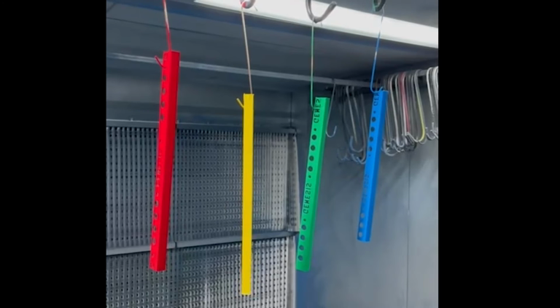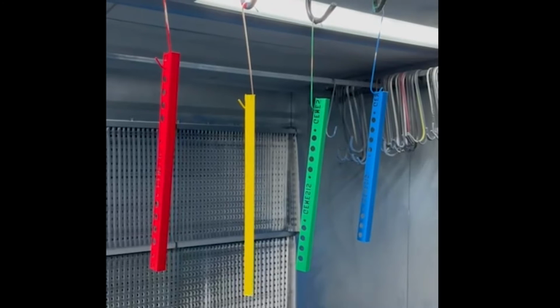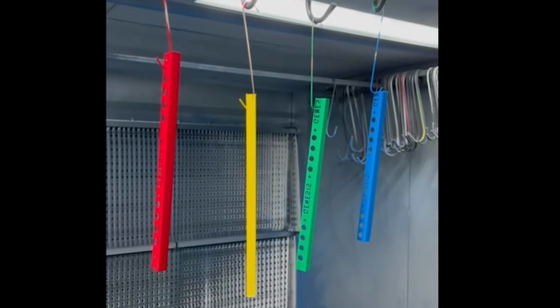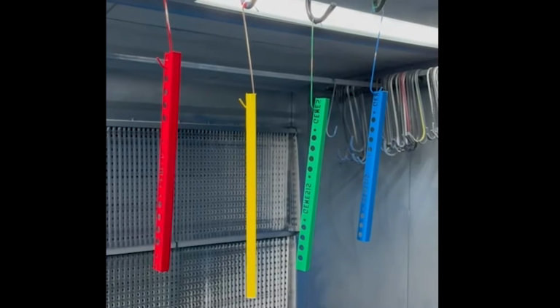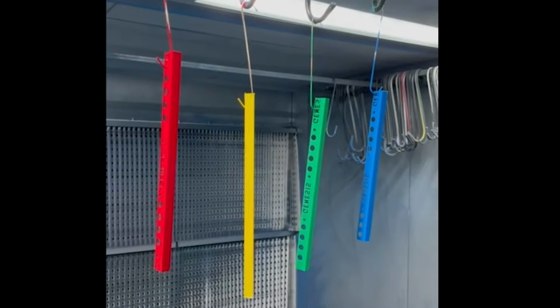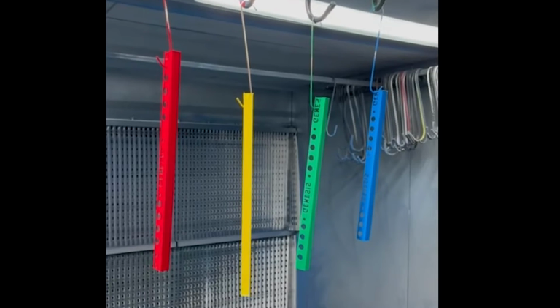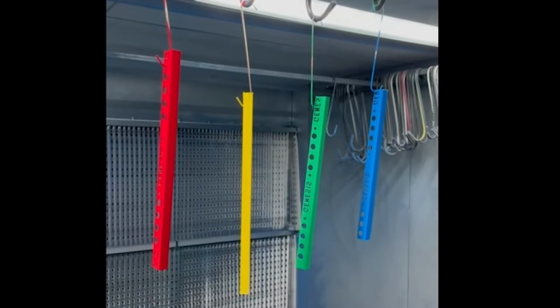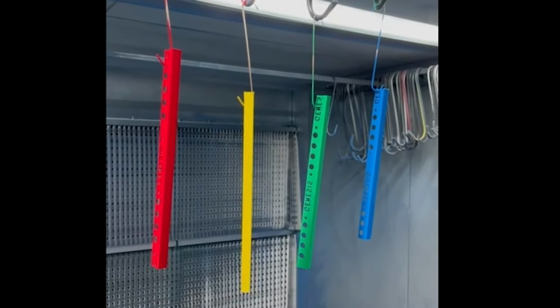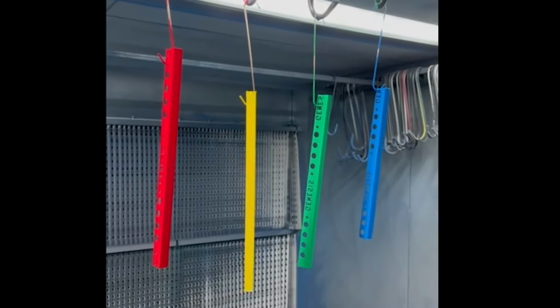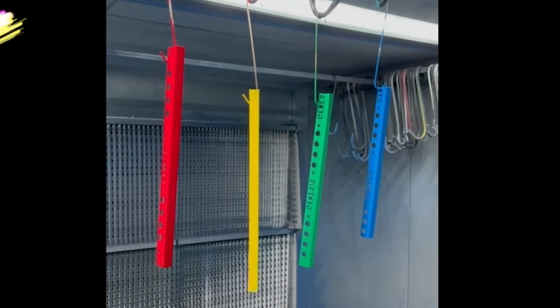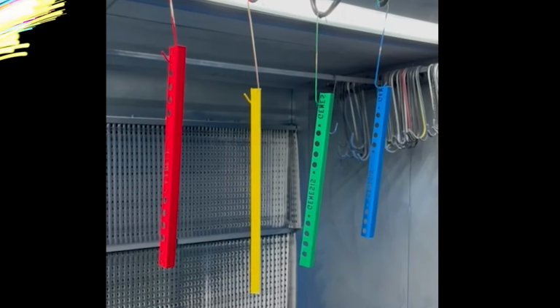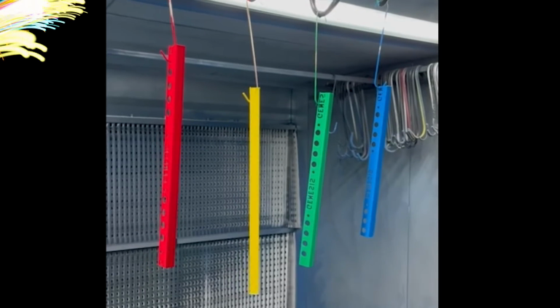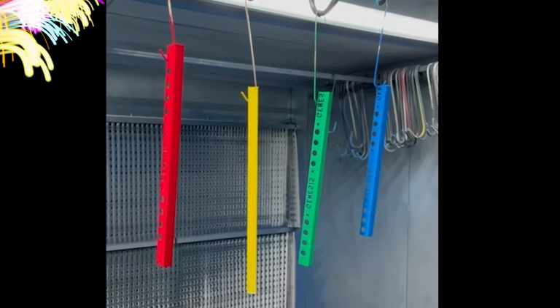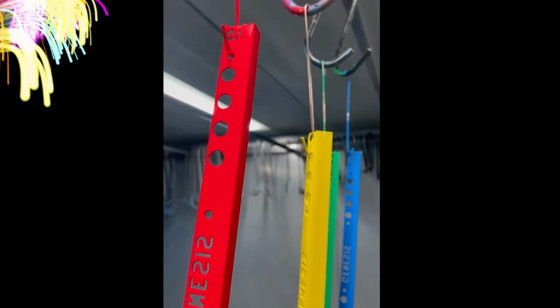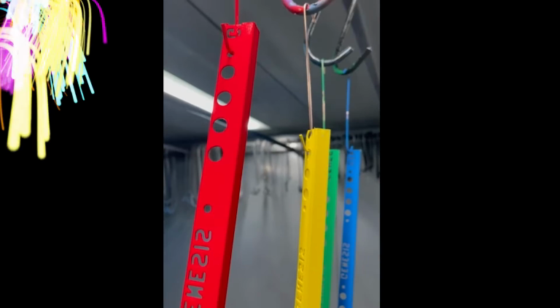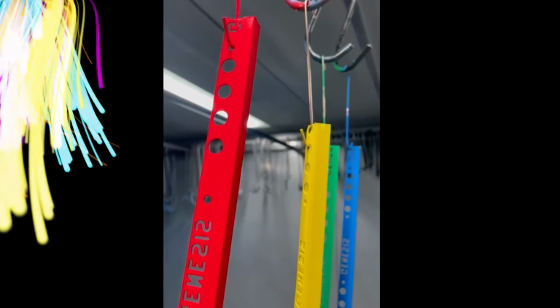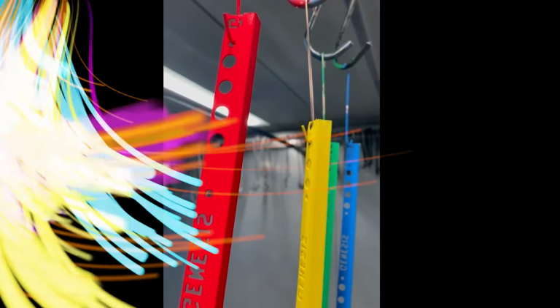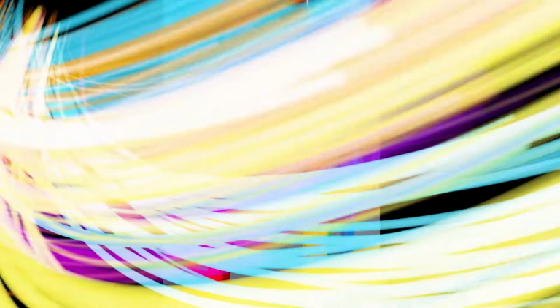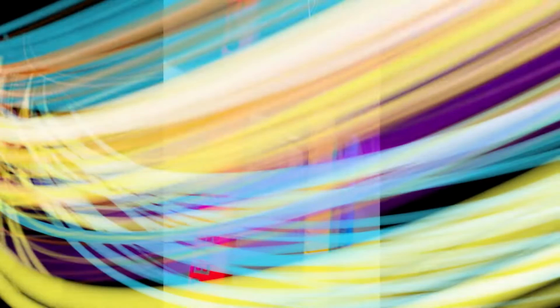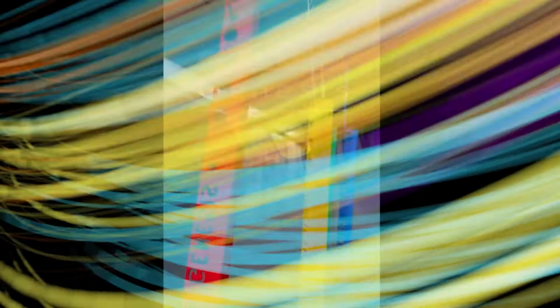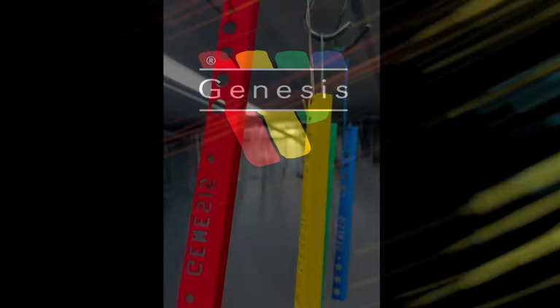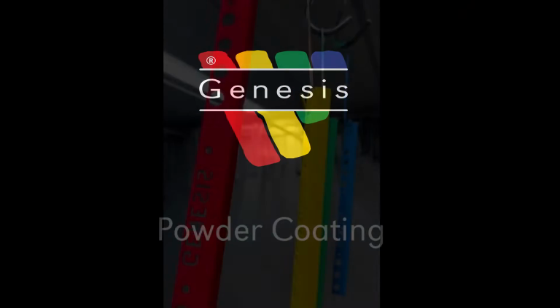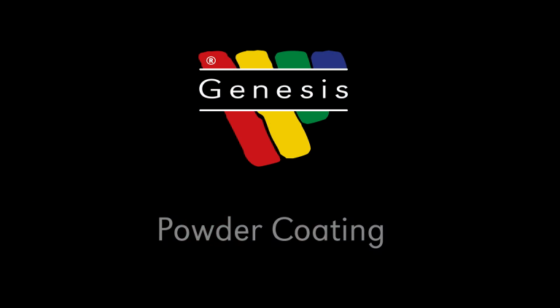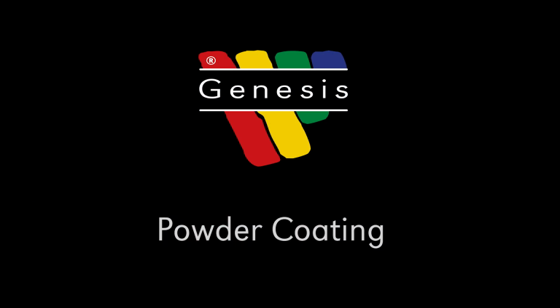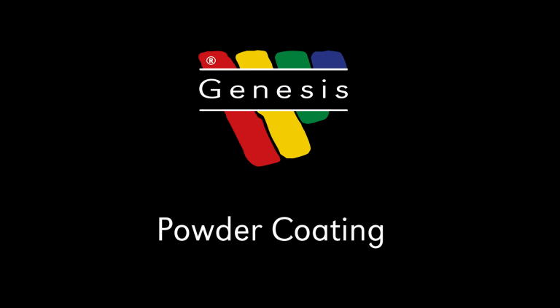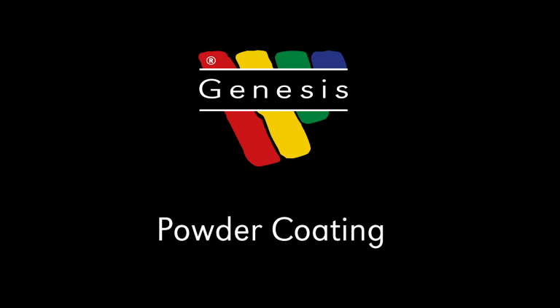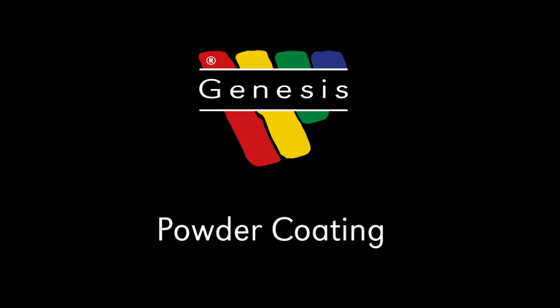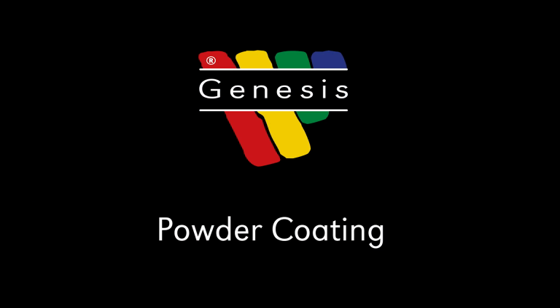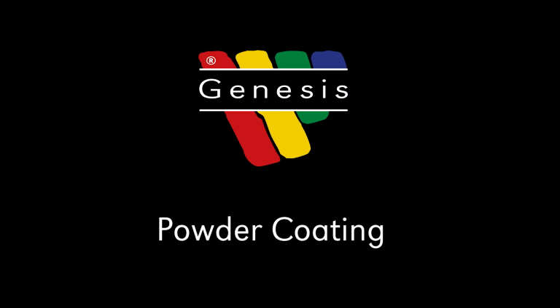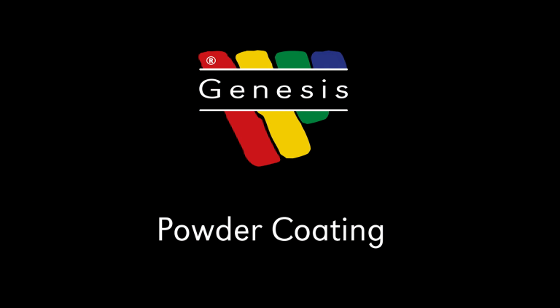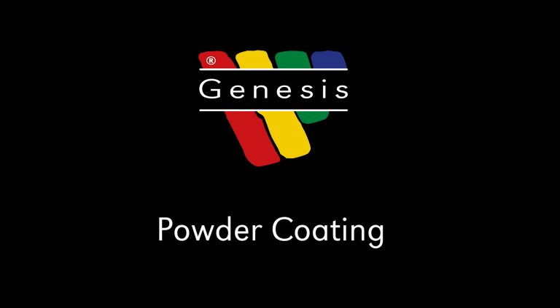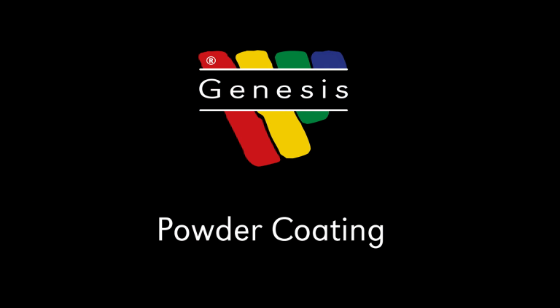For more details on our range and powder coating products, please speak to one of our team.